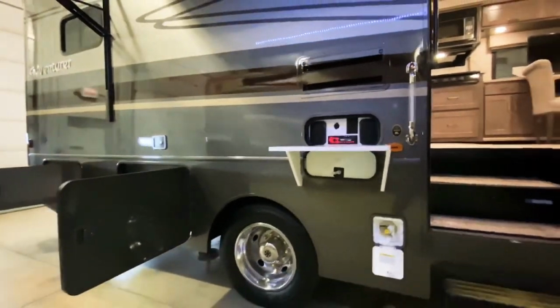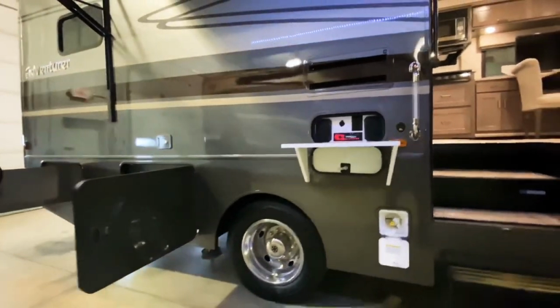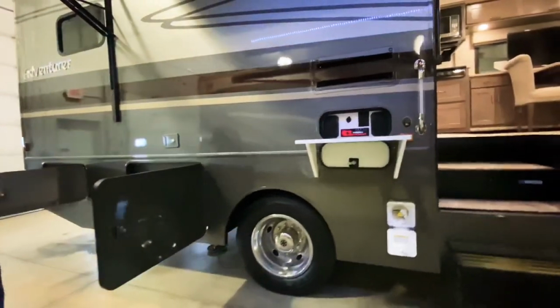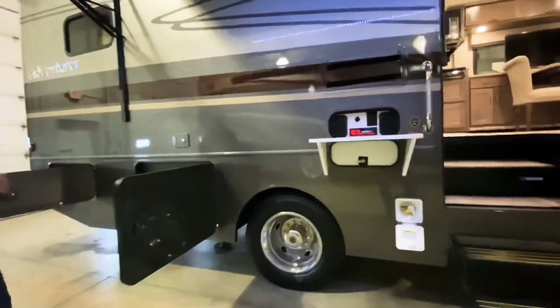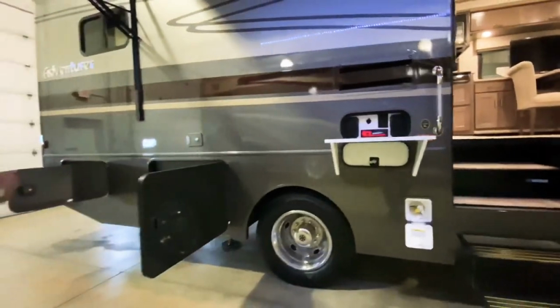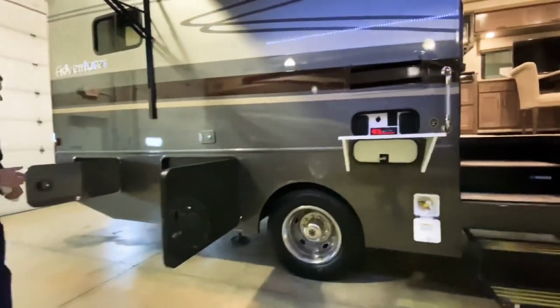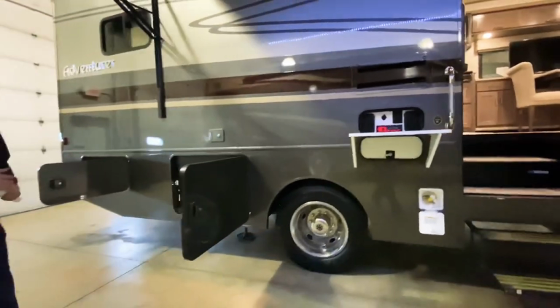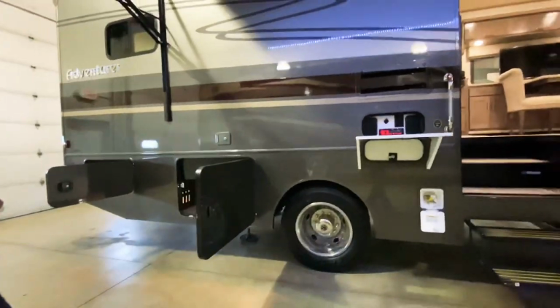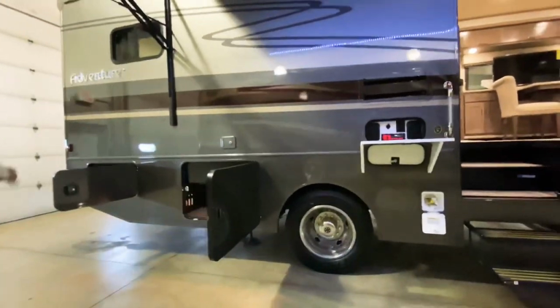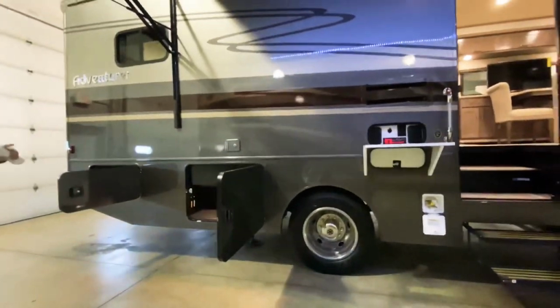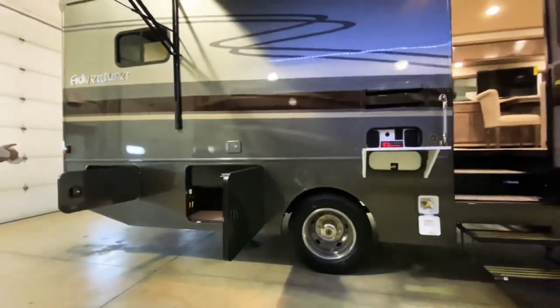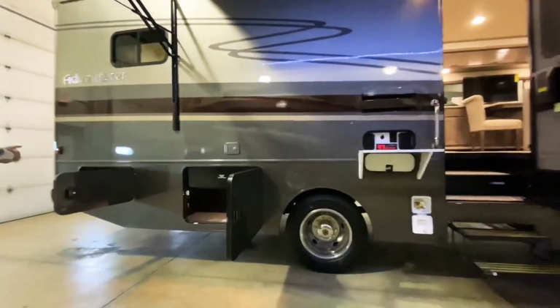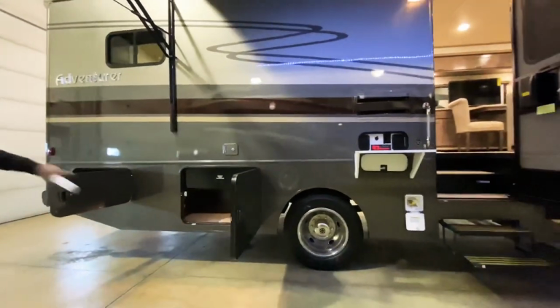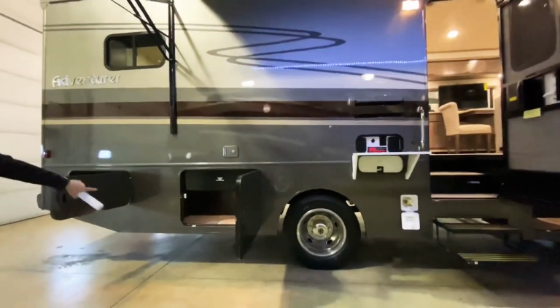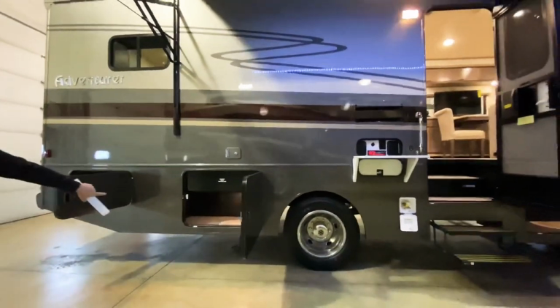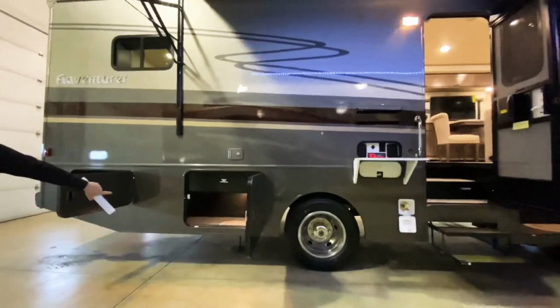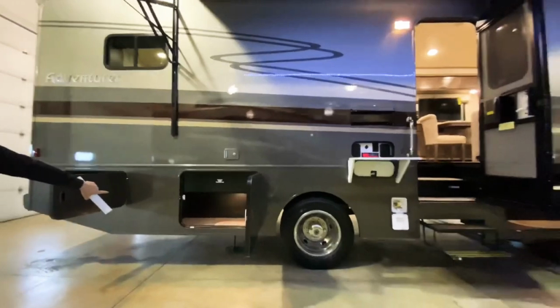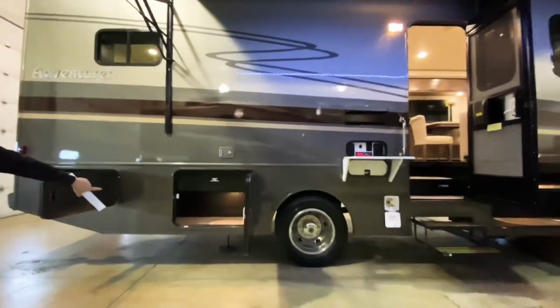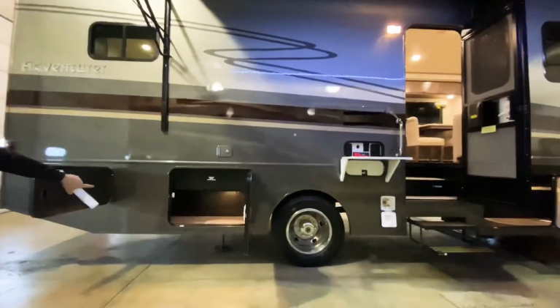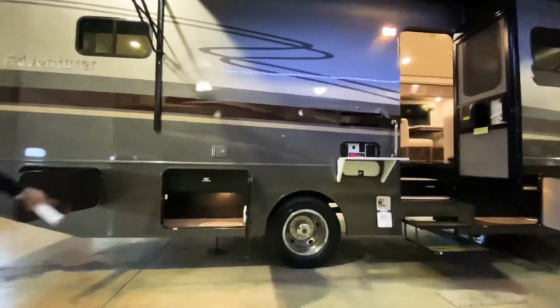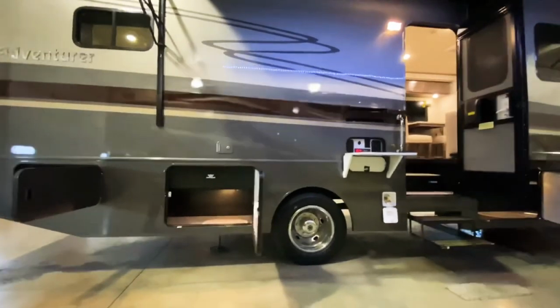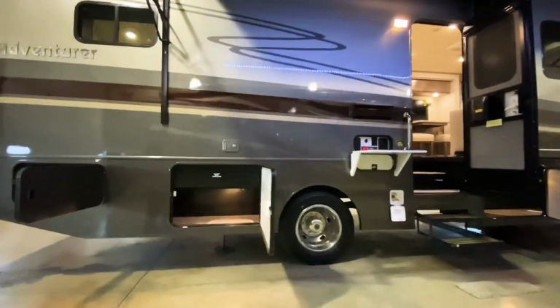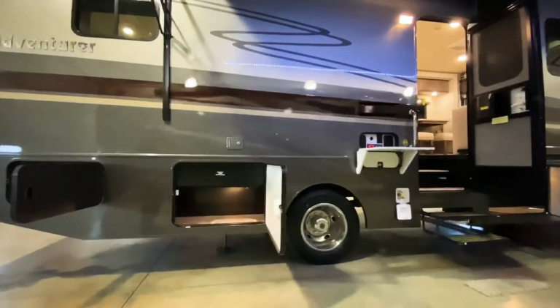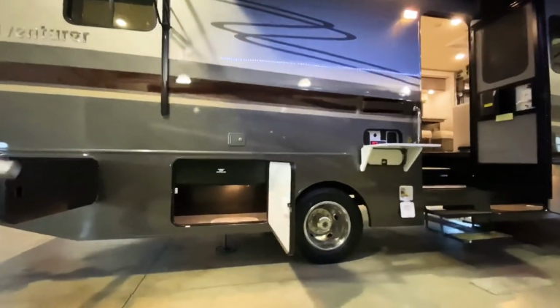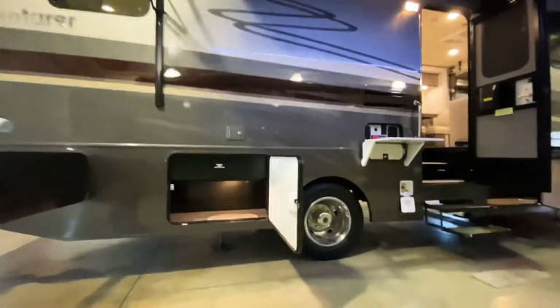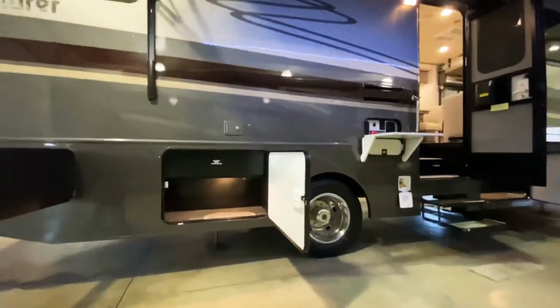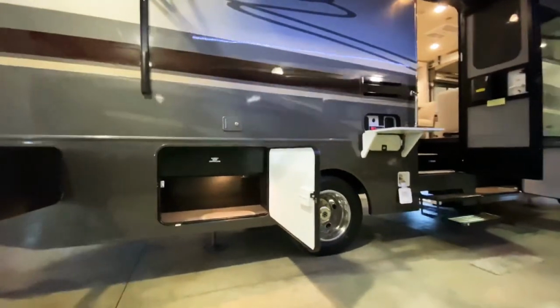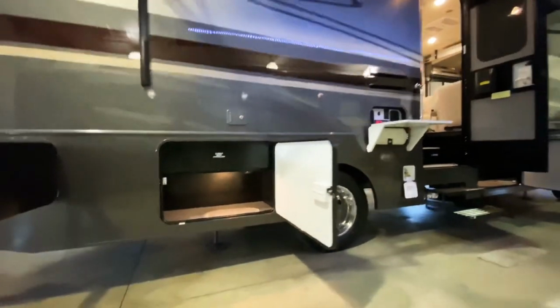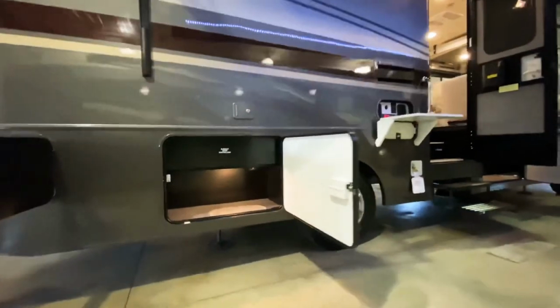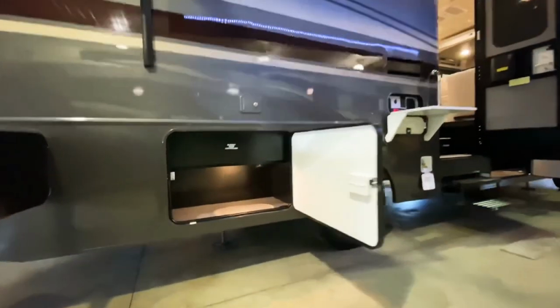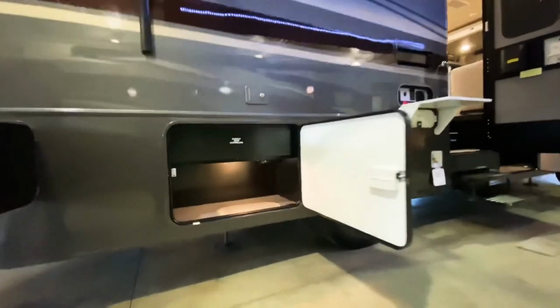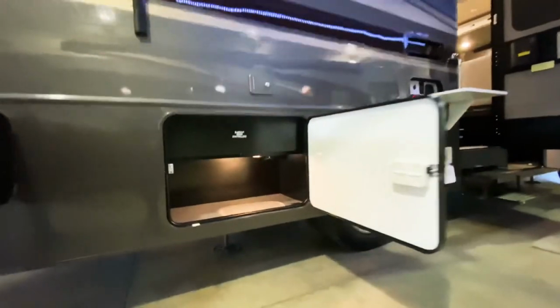A little bit further down we have more storage on this side, and we also have electrical plug-ins in there as well.